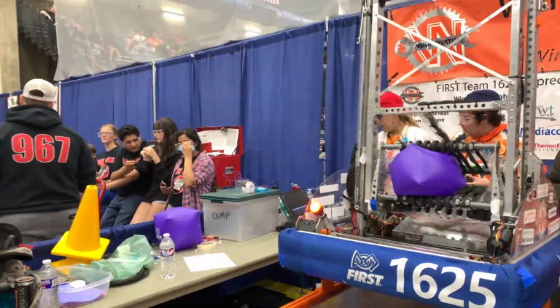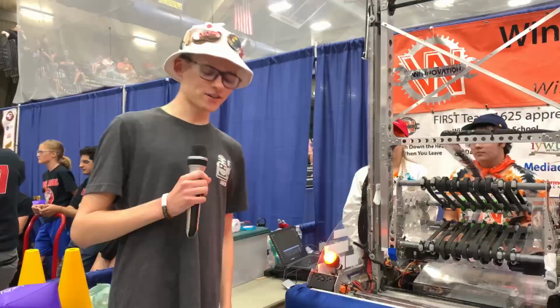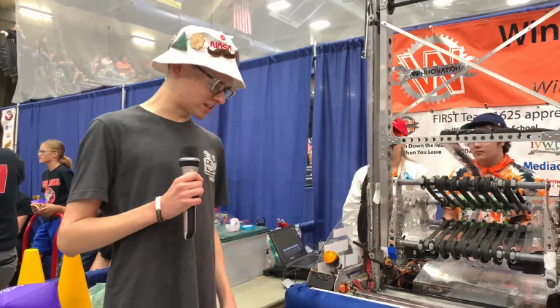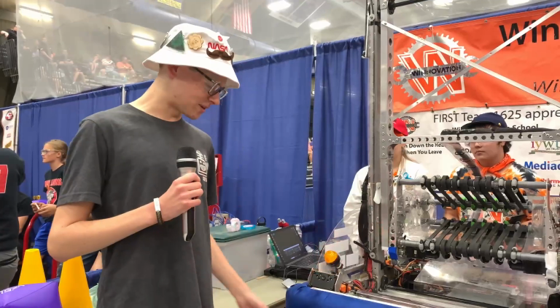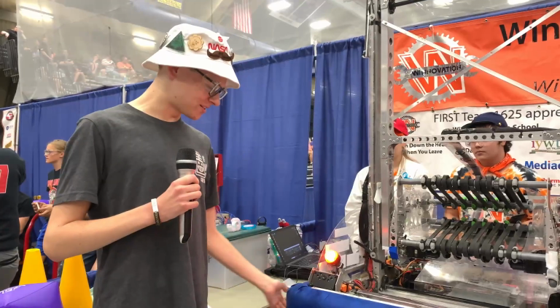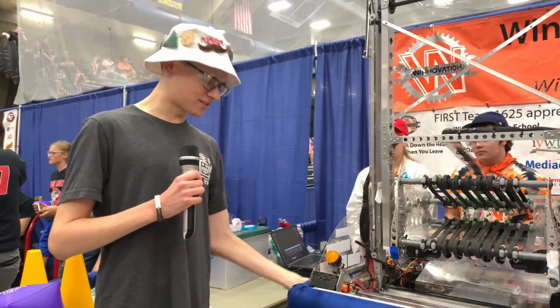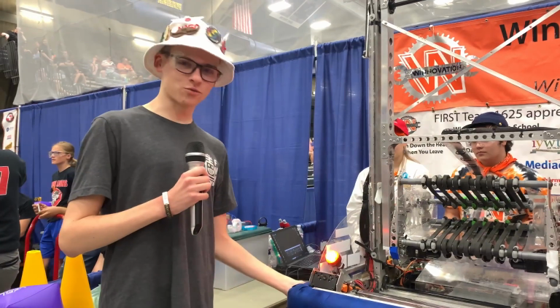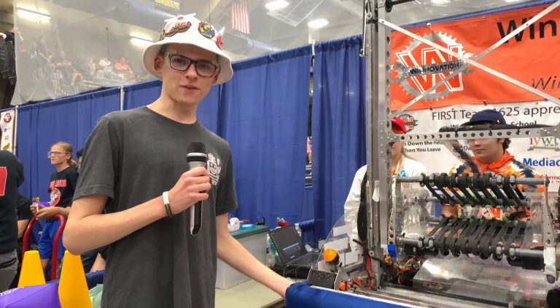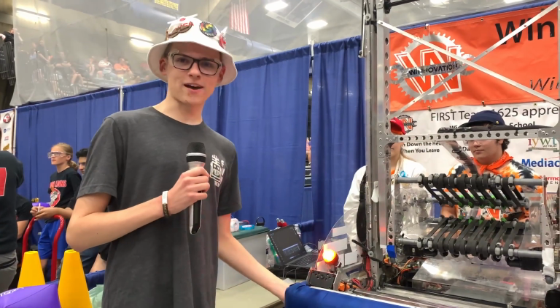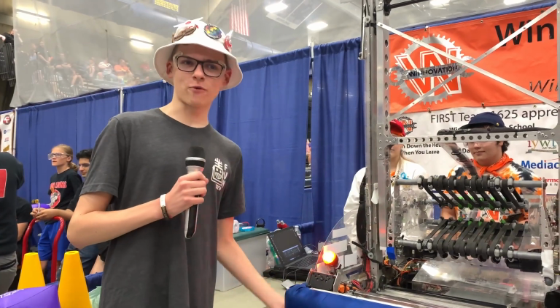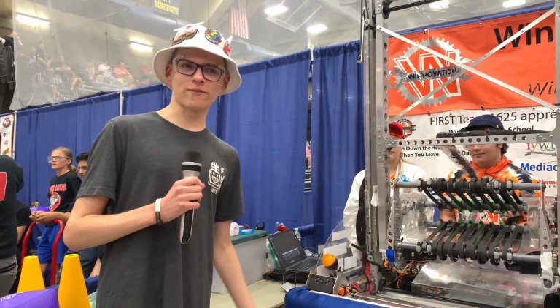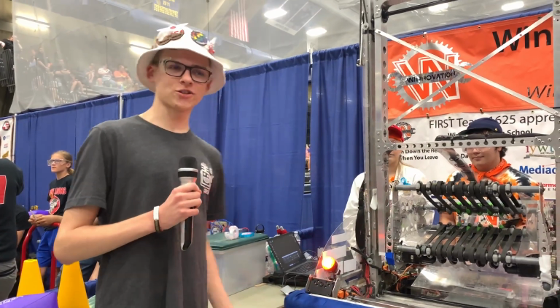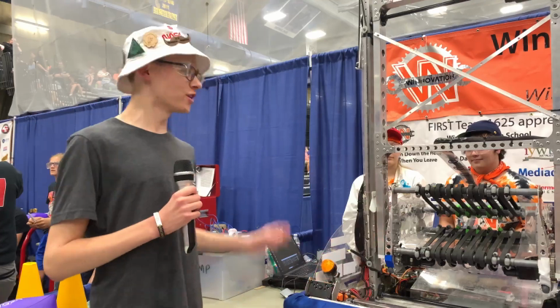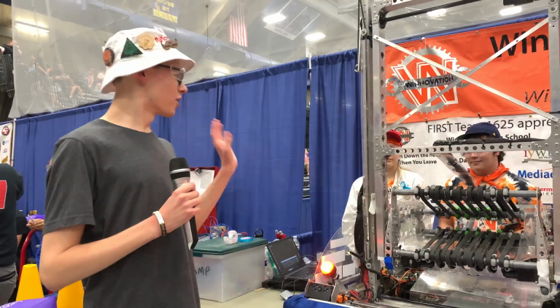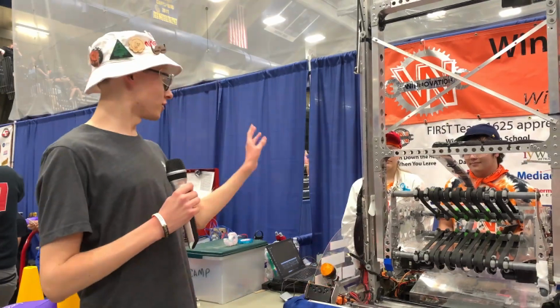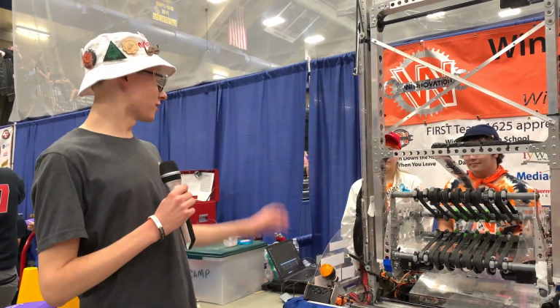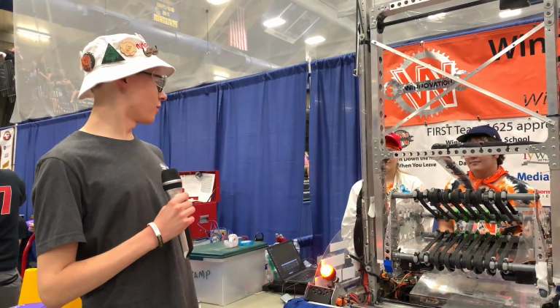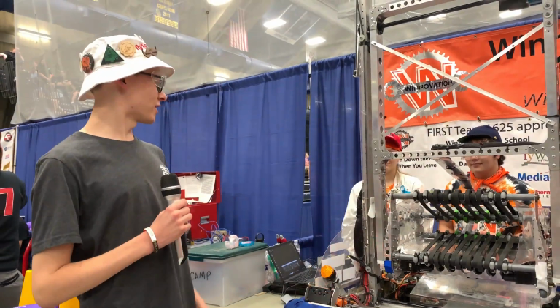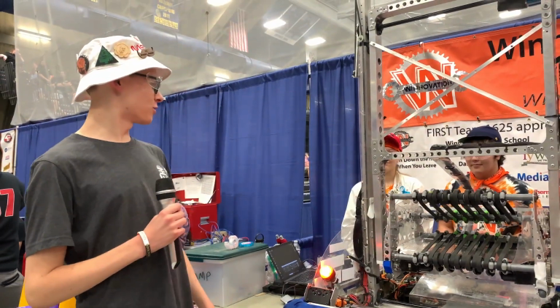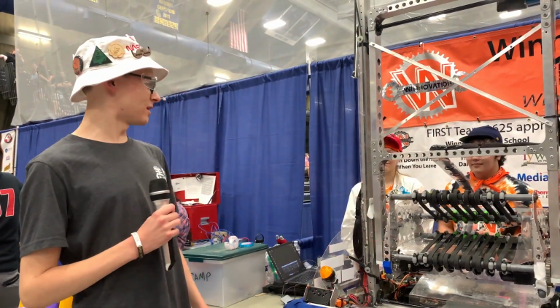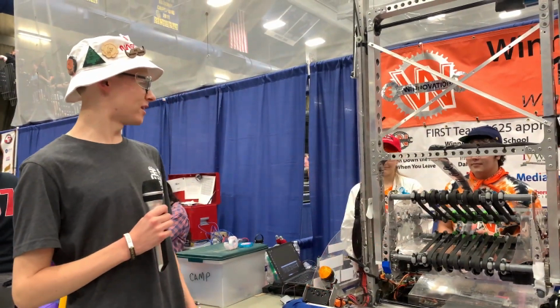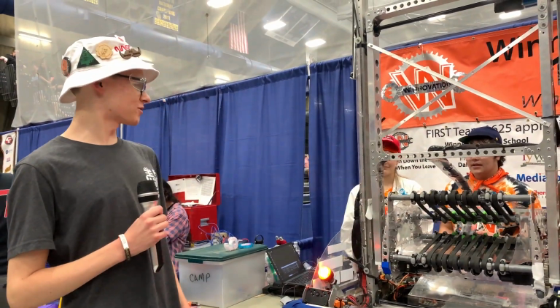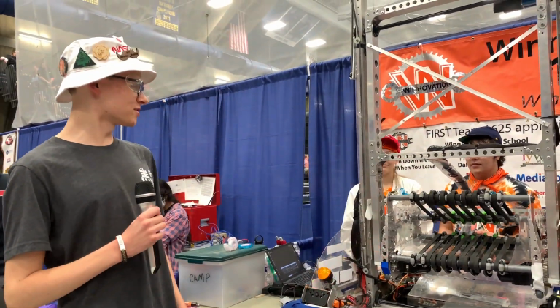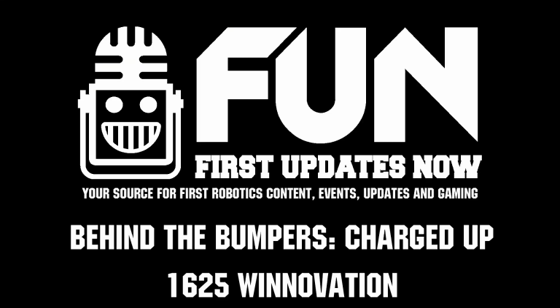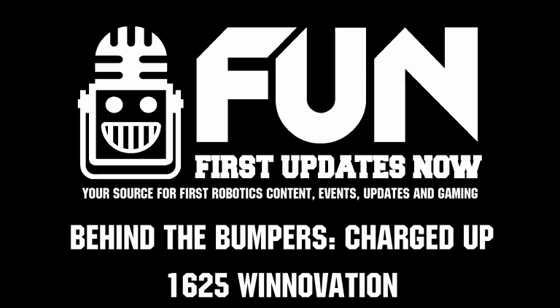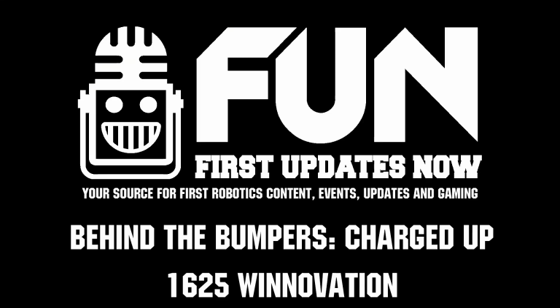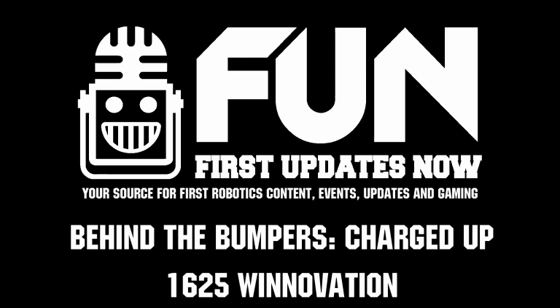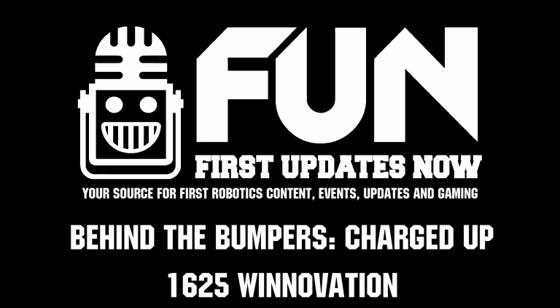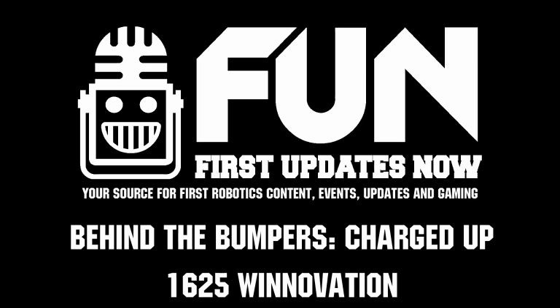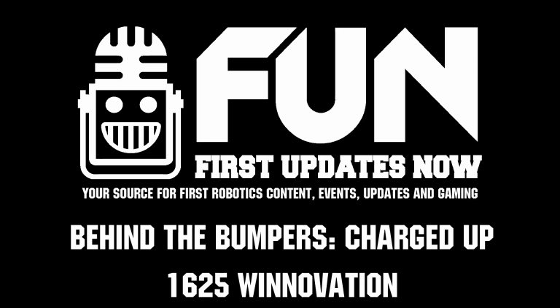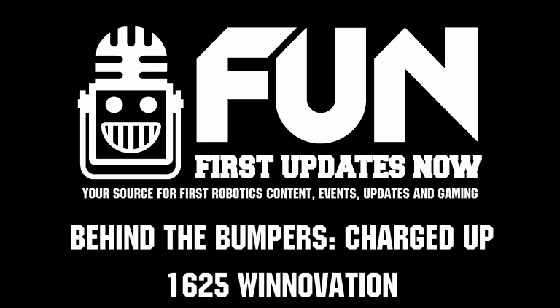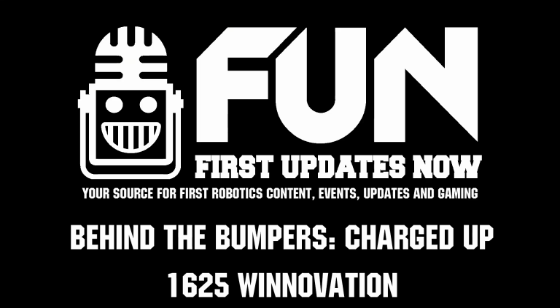This has been 1625 Winnovation. Good luck going into eliminations, and thank you for watching.